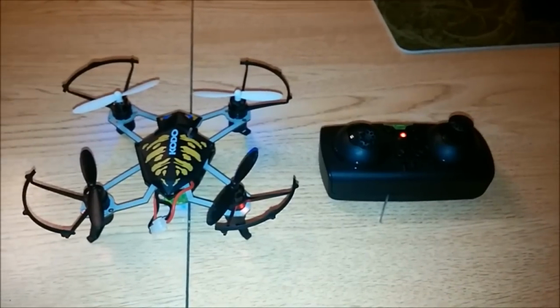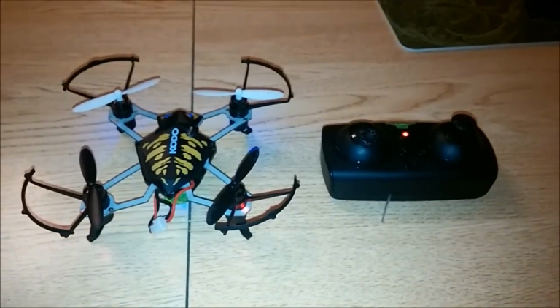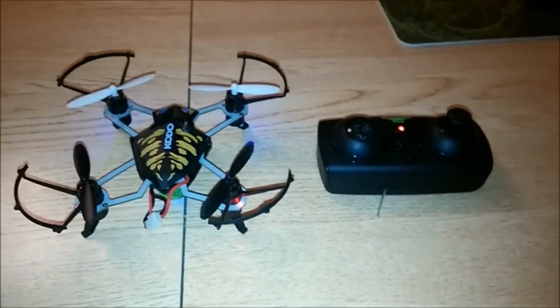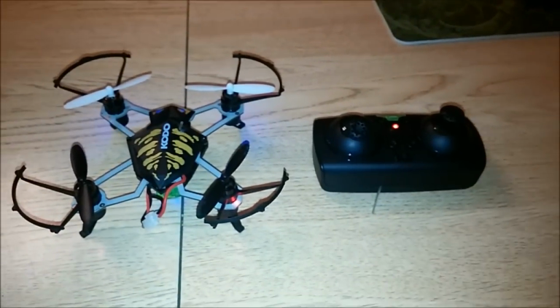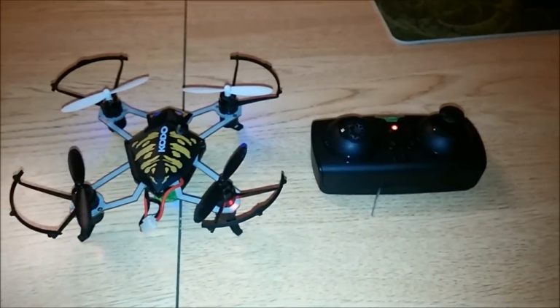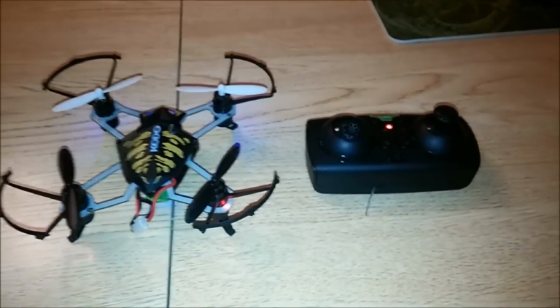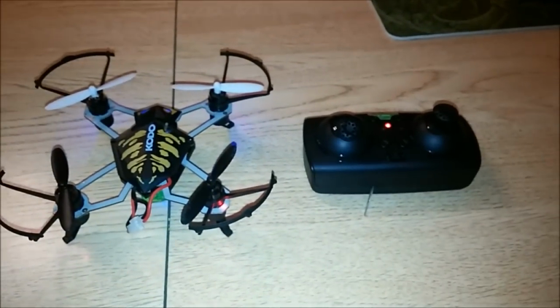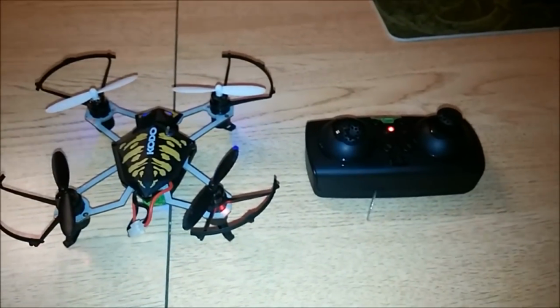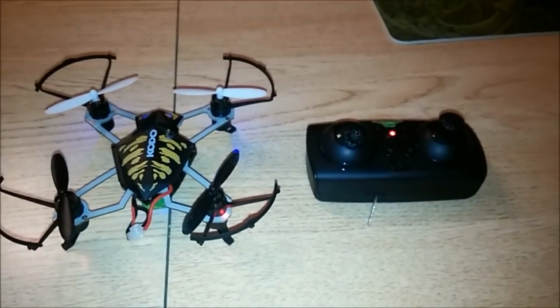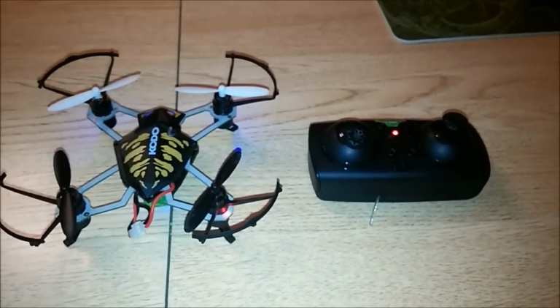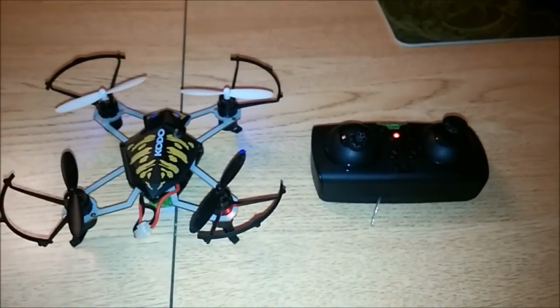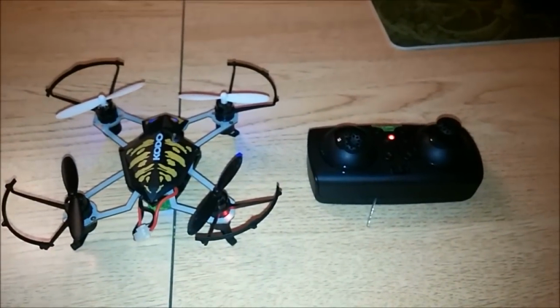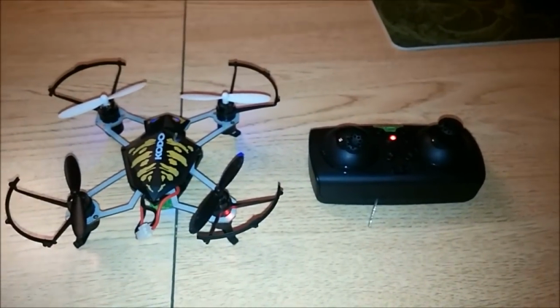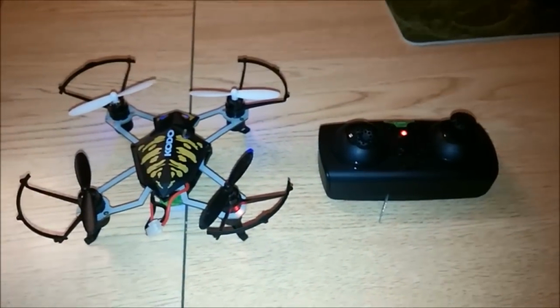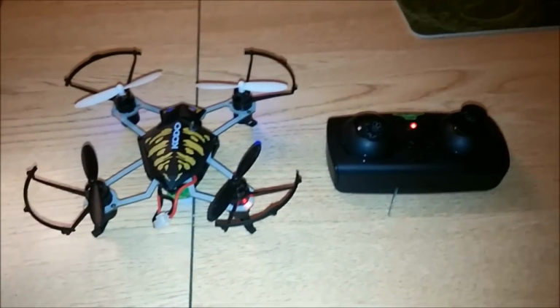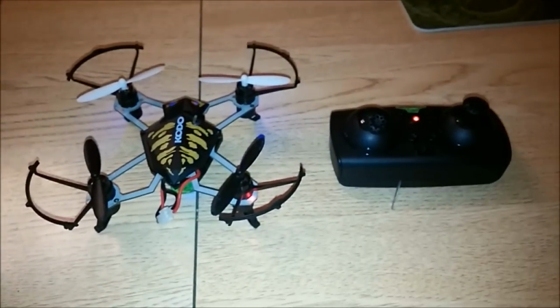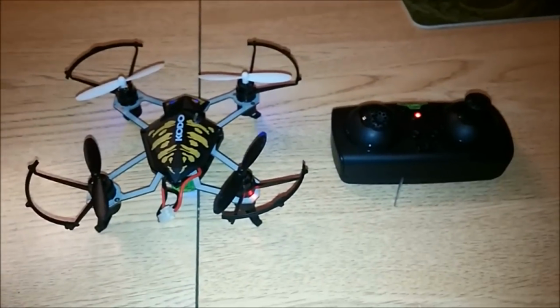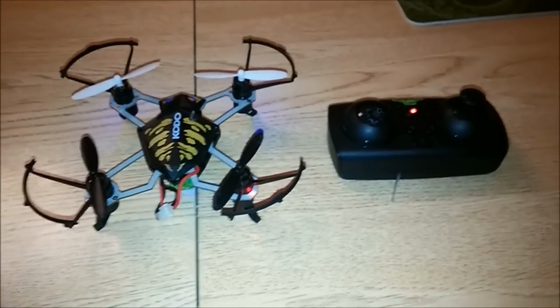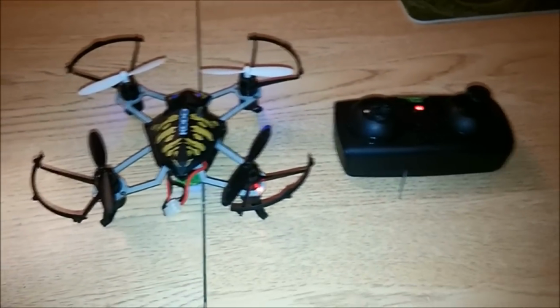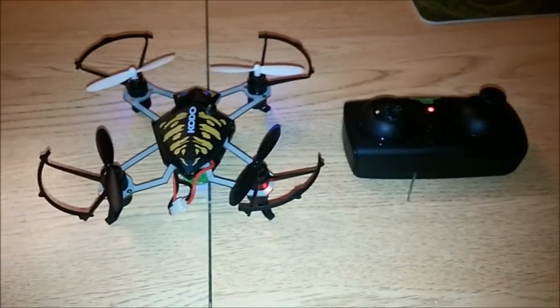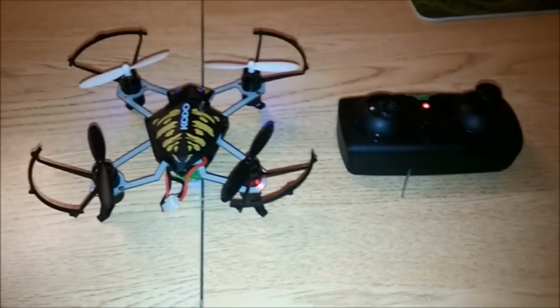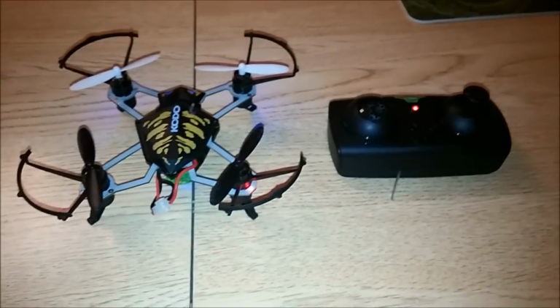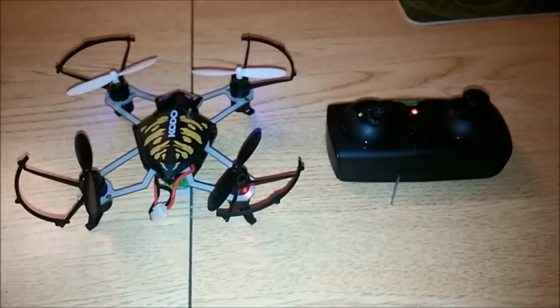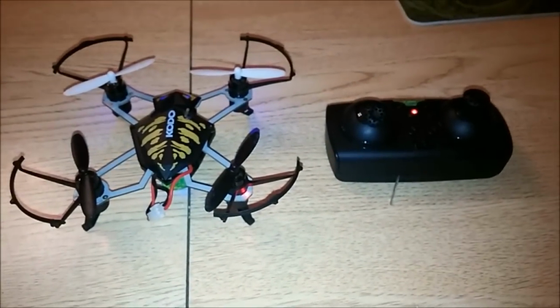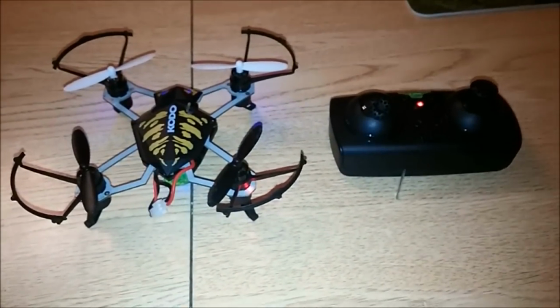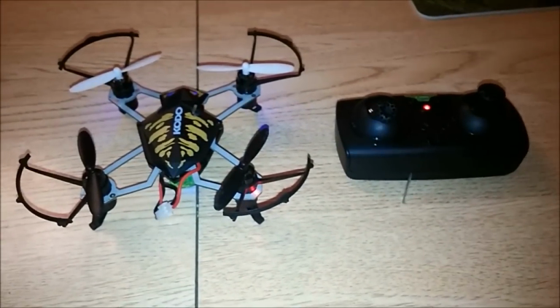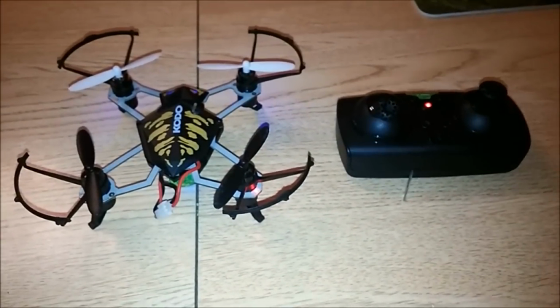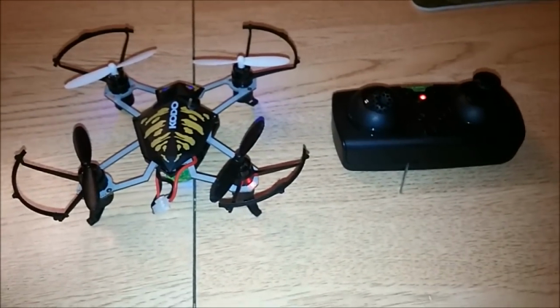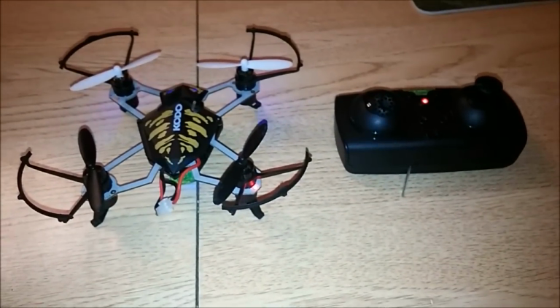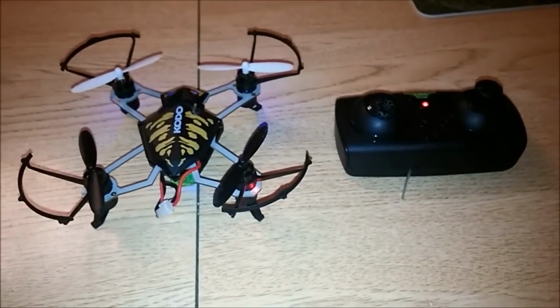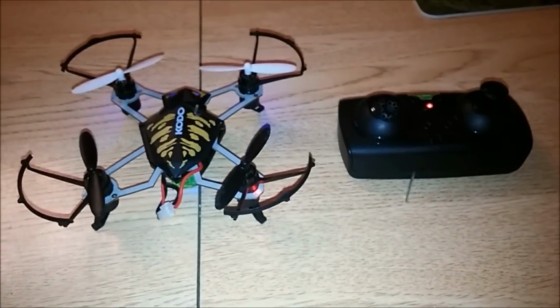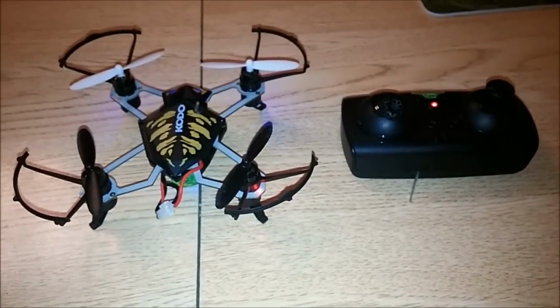So I went back and got it and said, okay, I'm going to goof around and see what I can come up with.